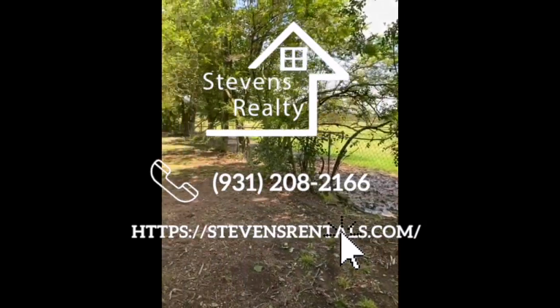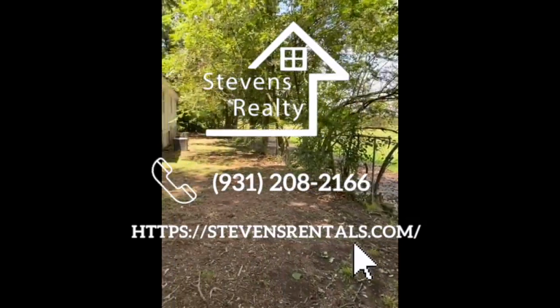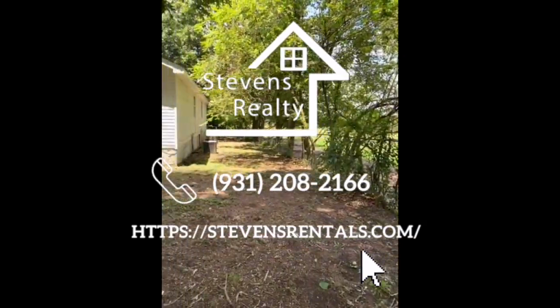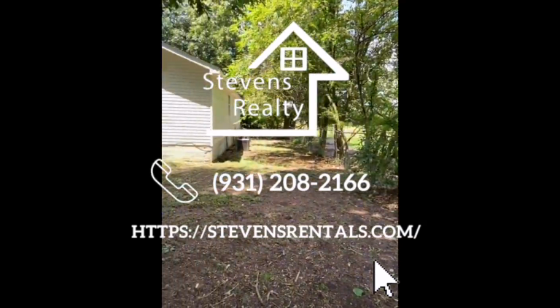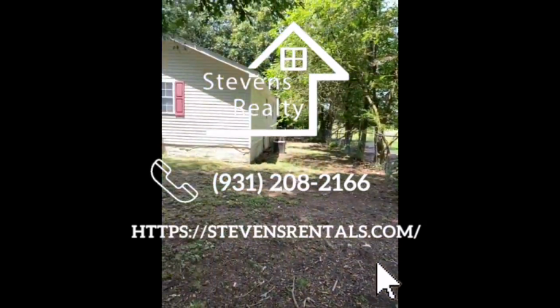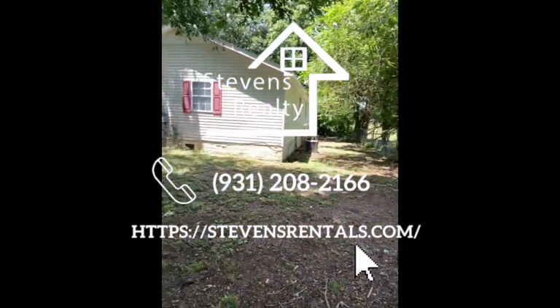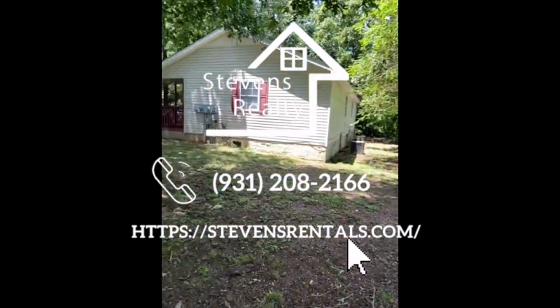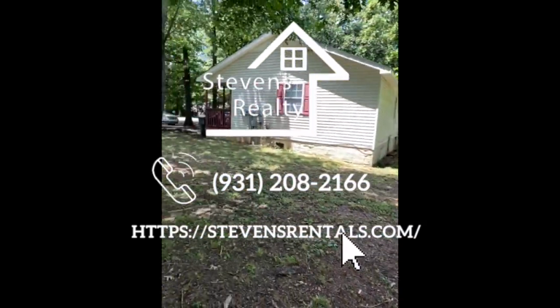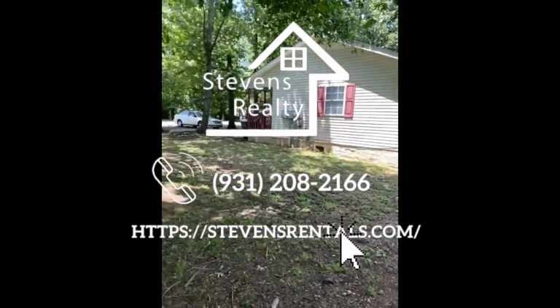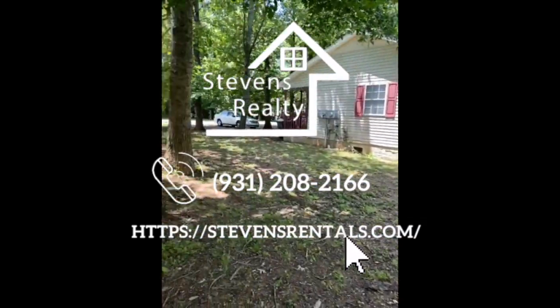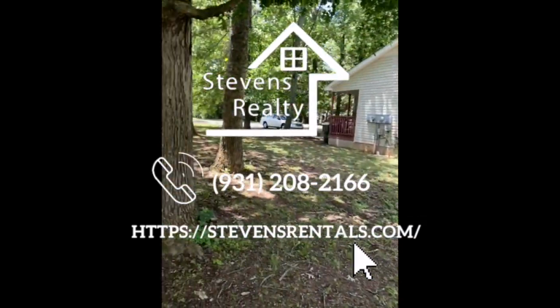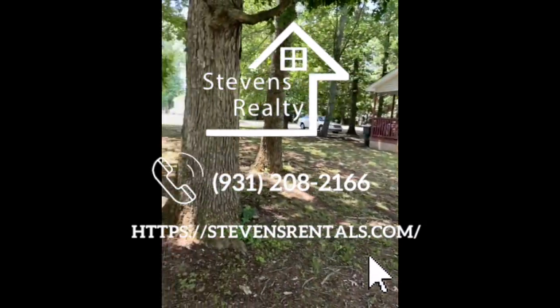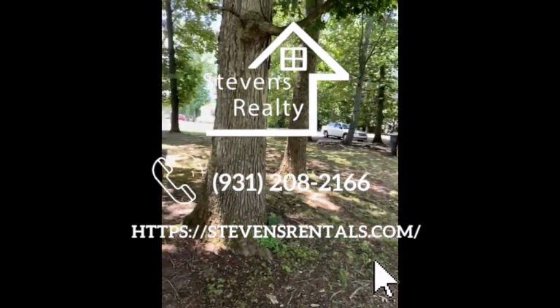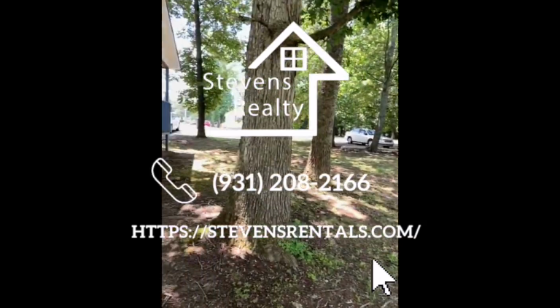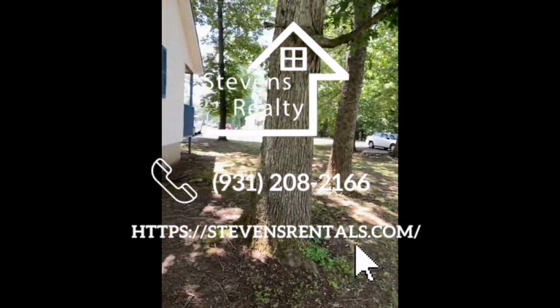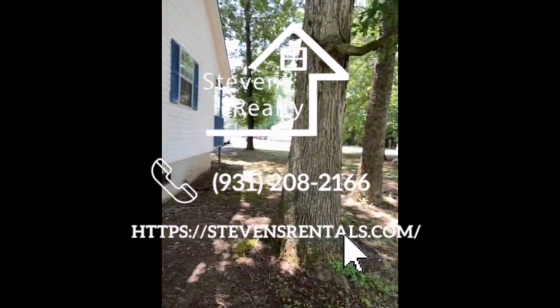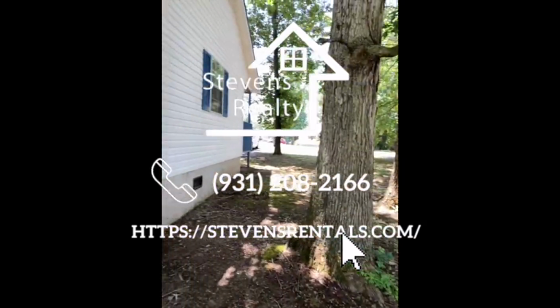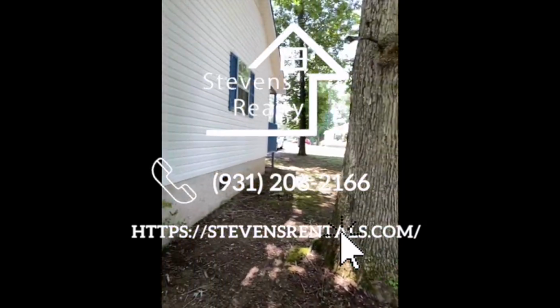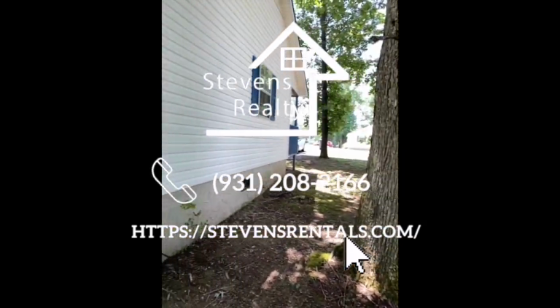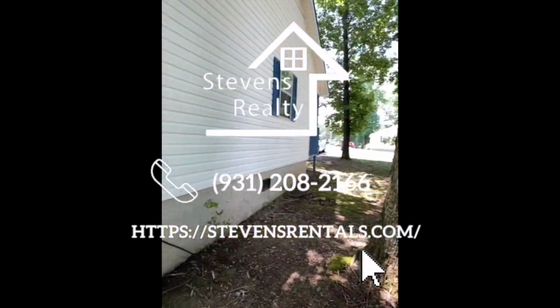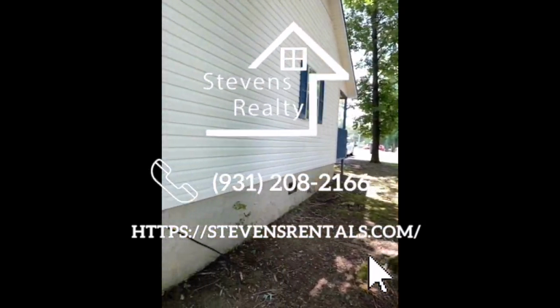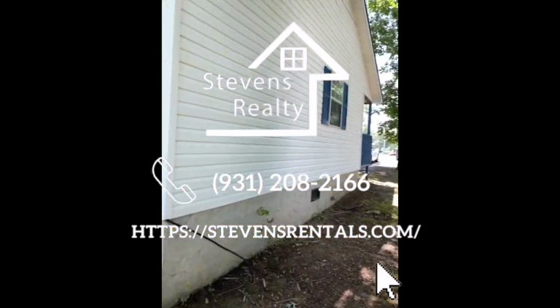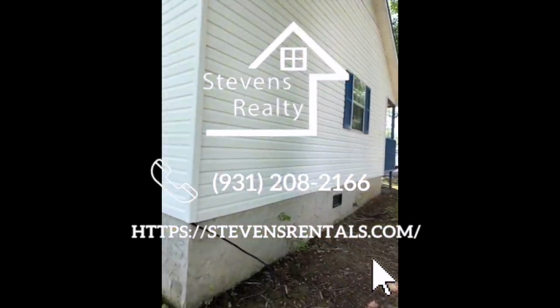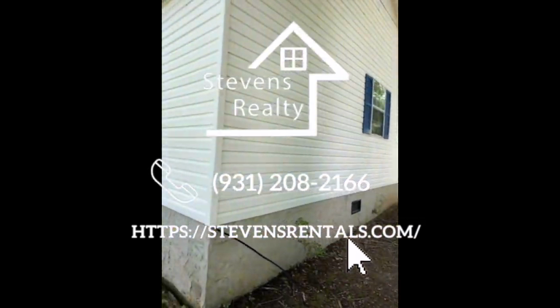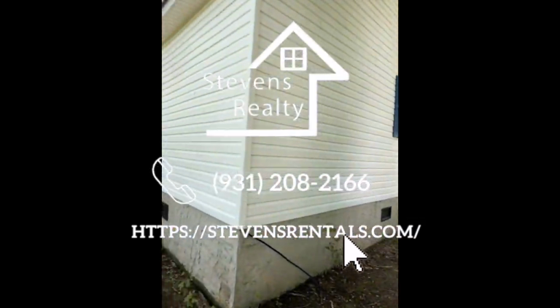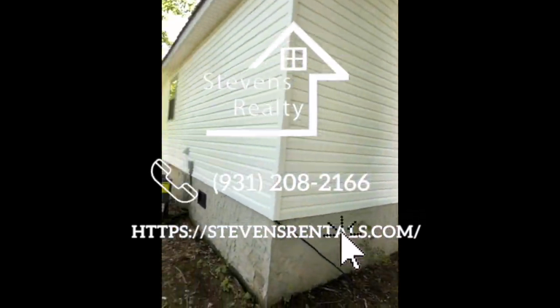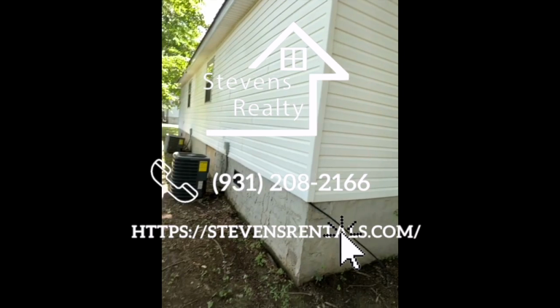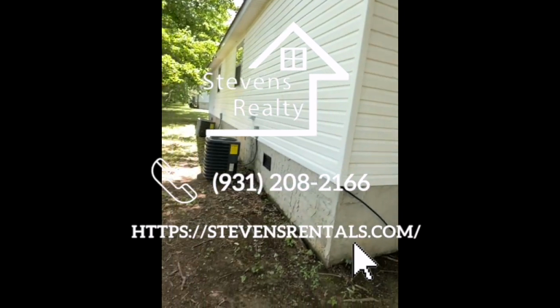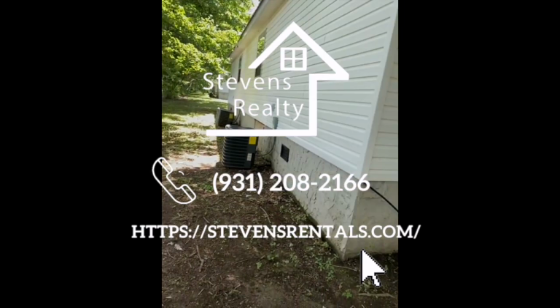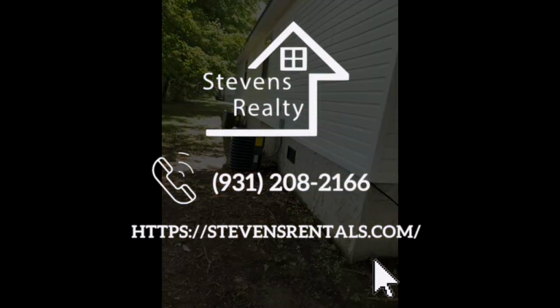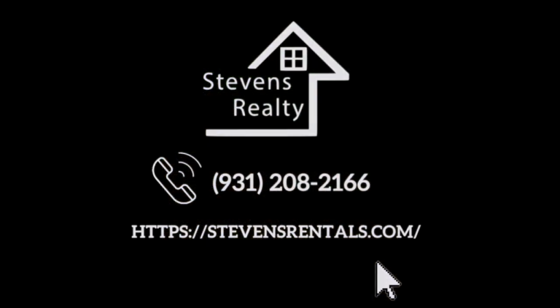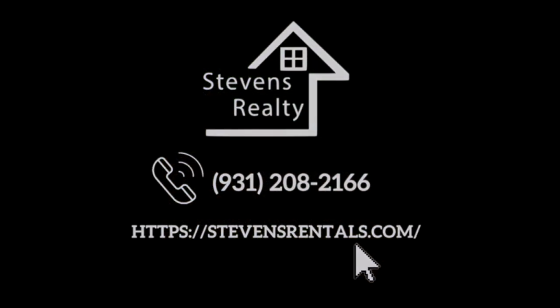We look forward to having you. As always, with Stevens Realty, you are welcome home.